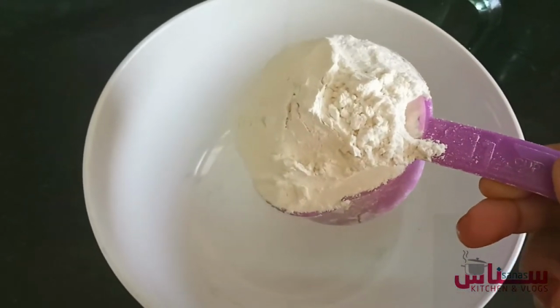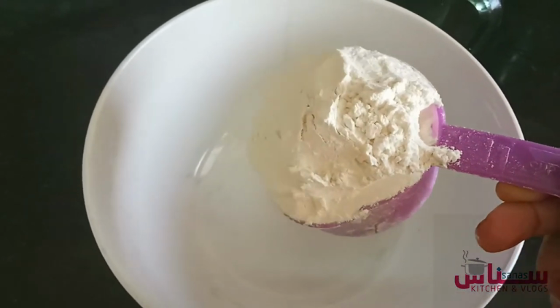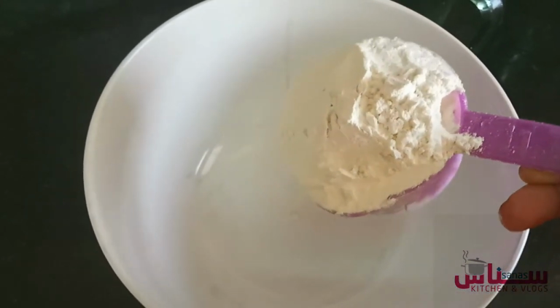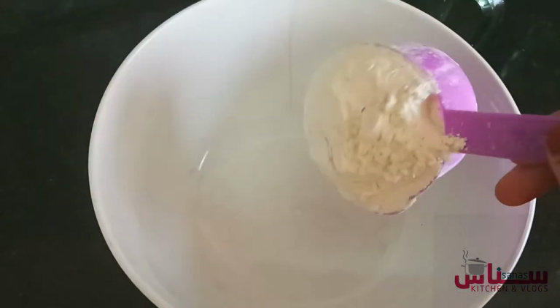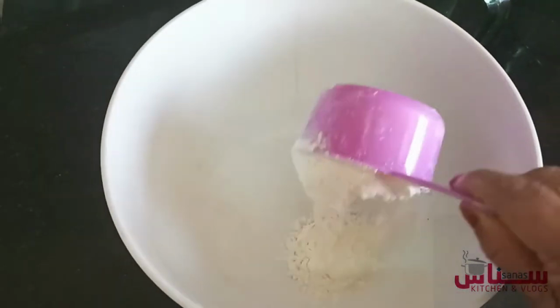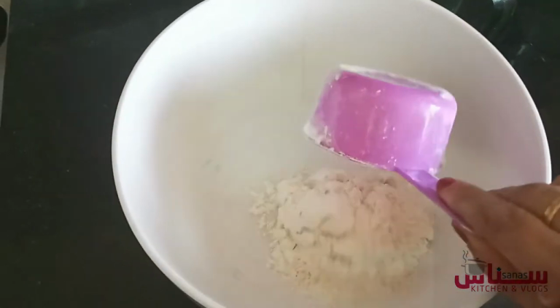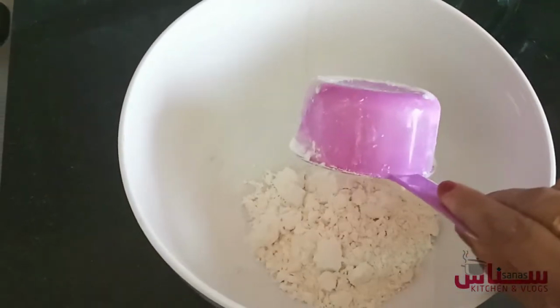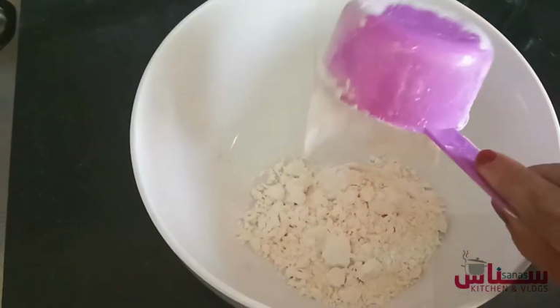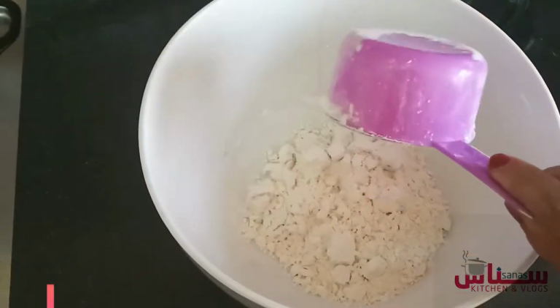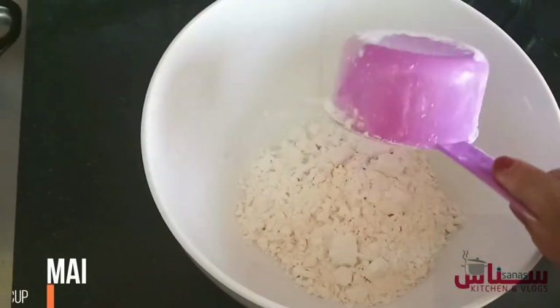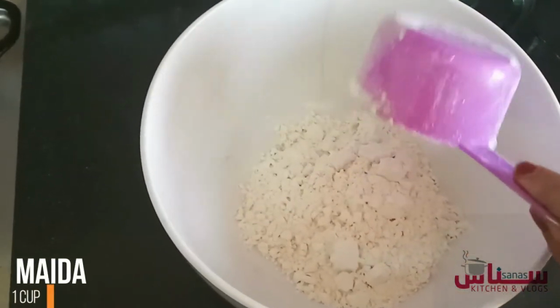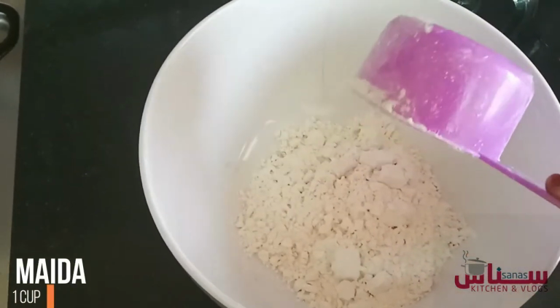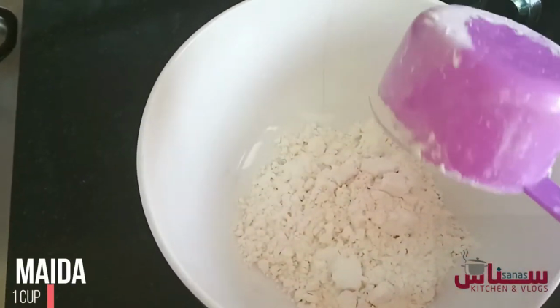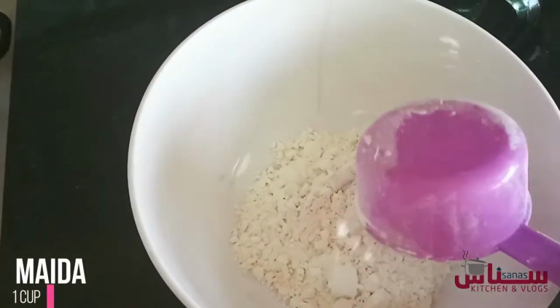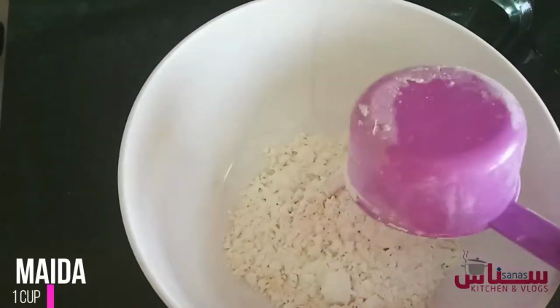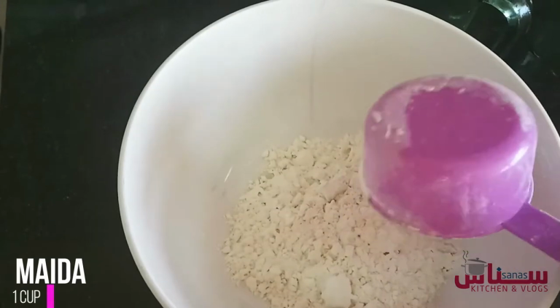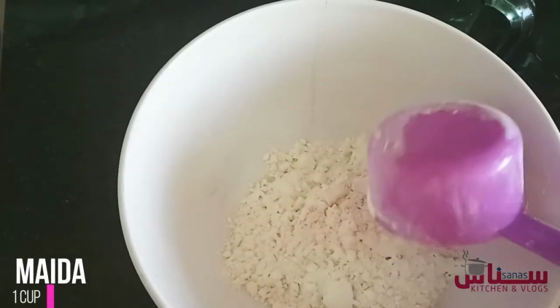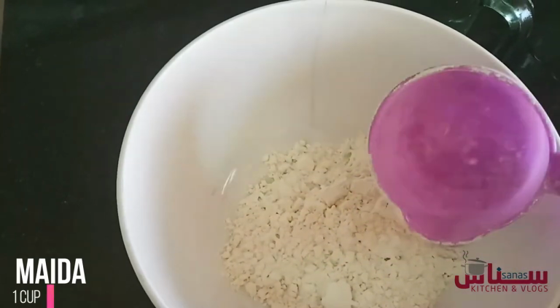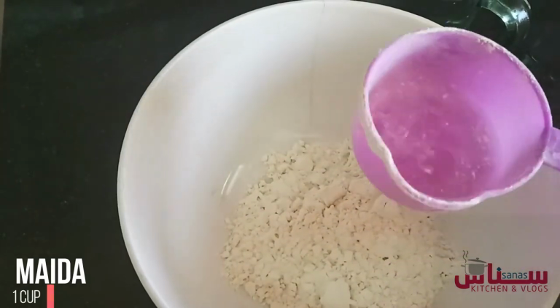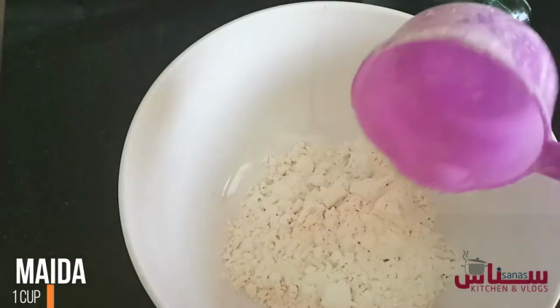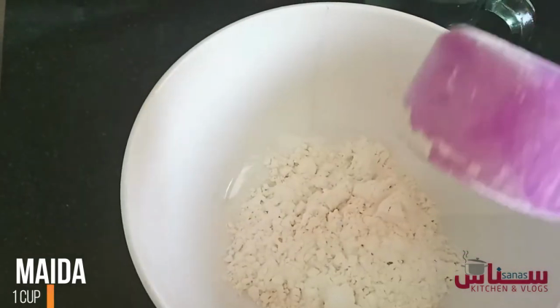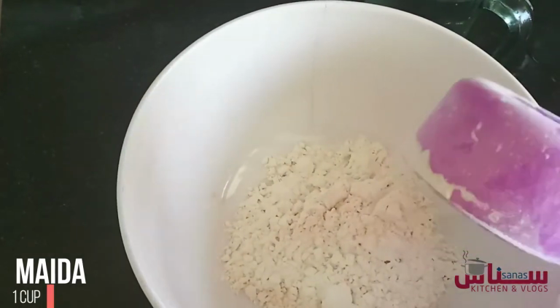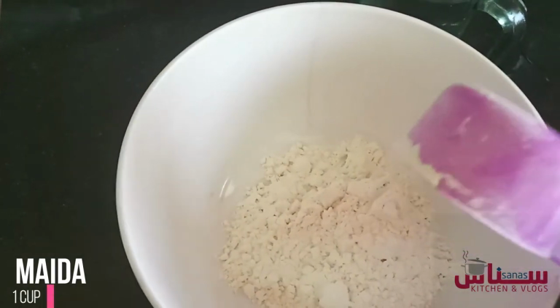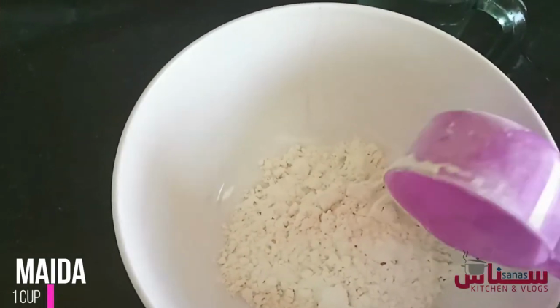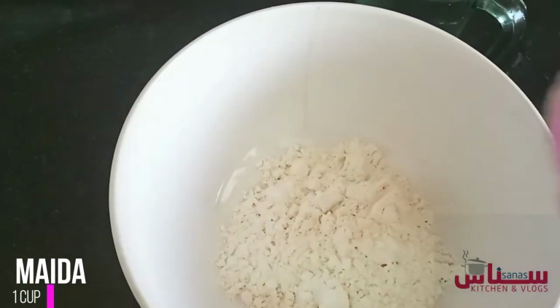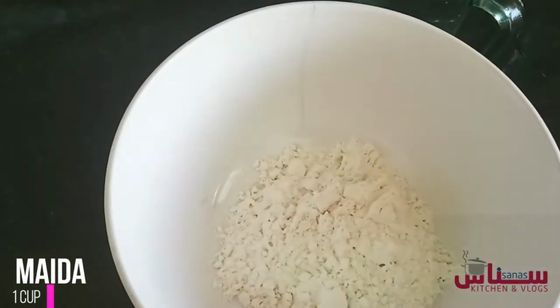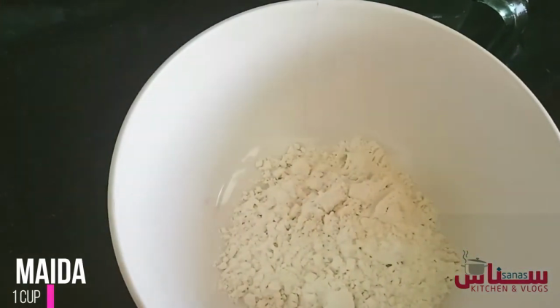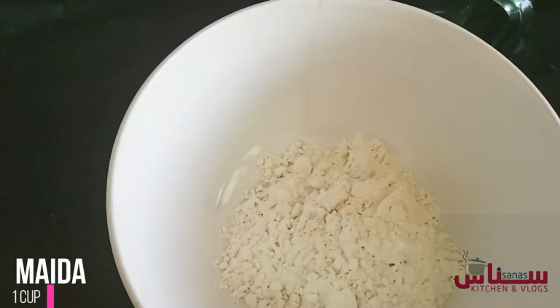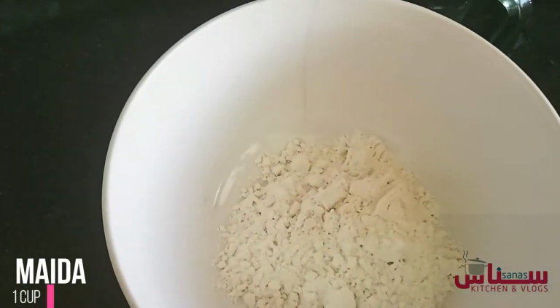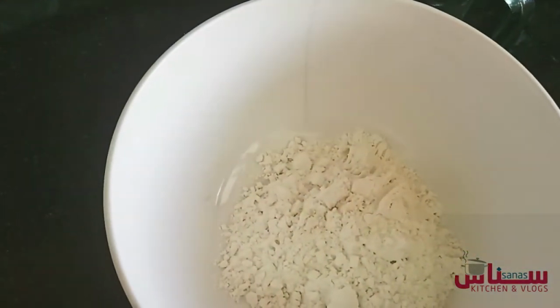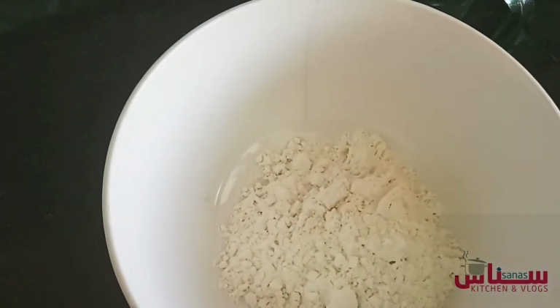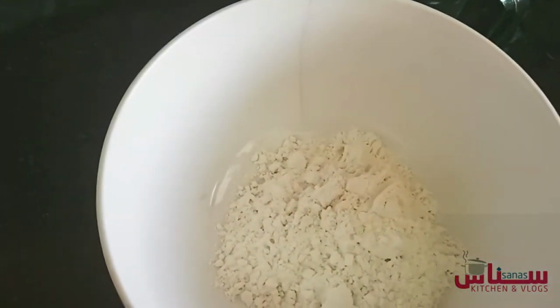I have made a cup of maith. You can adjust the ingredients to the quantity you need.